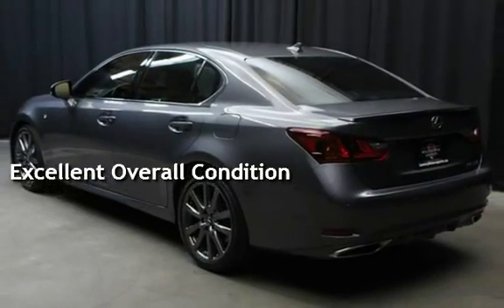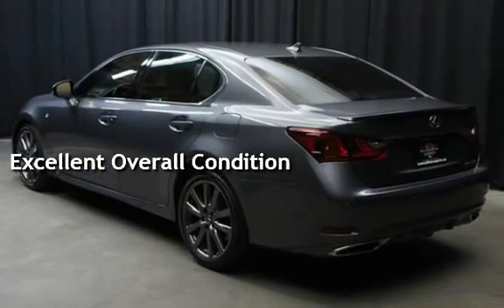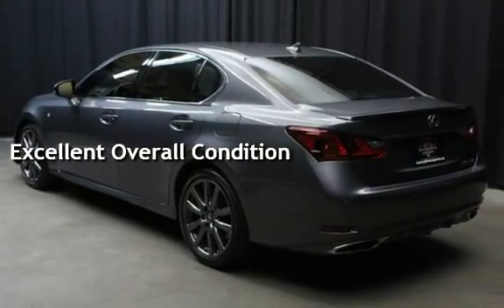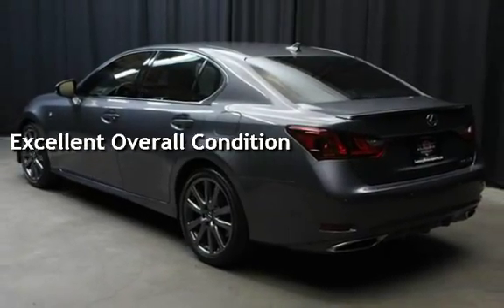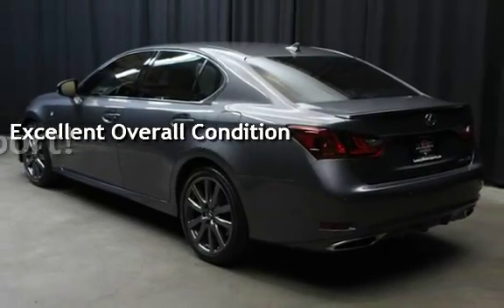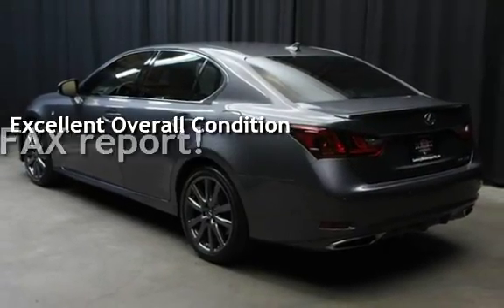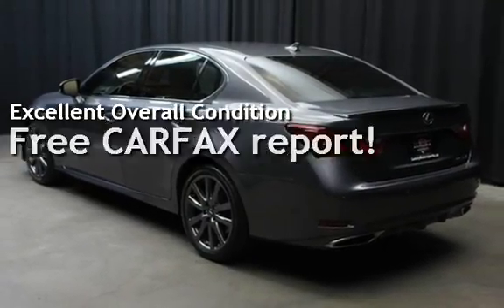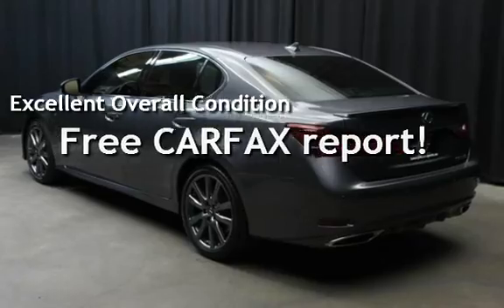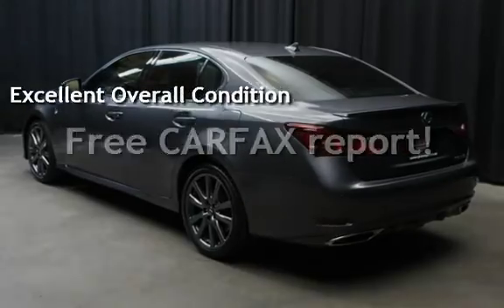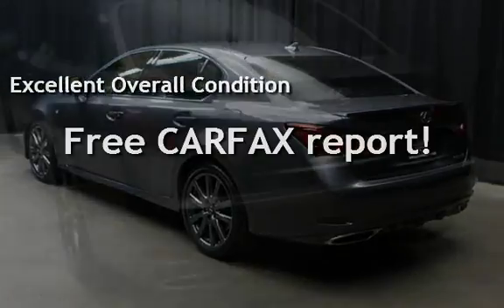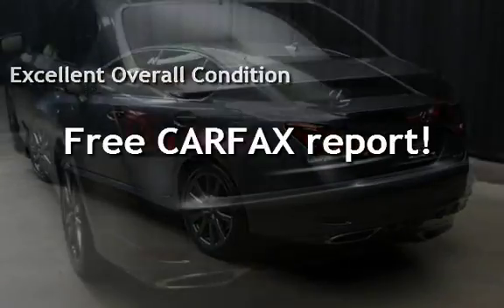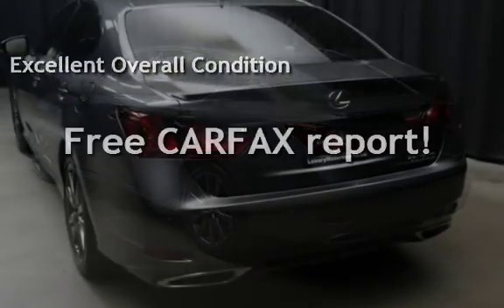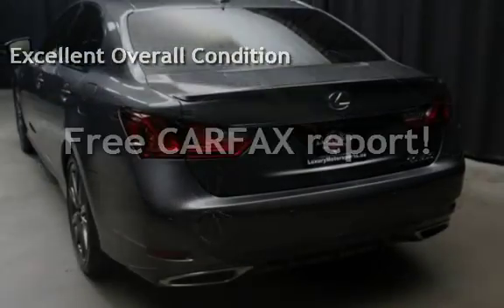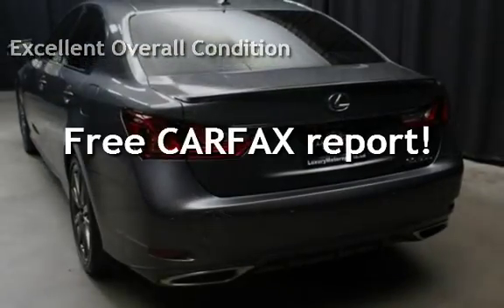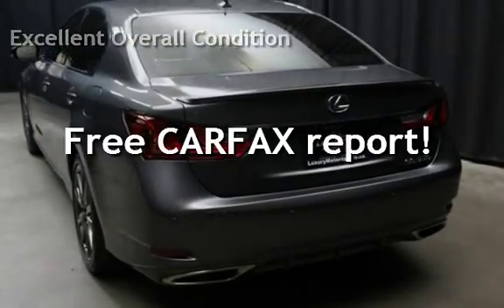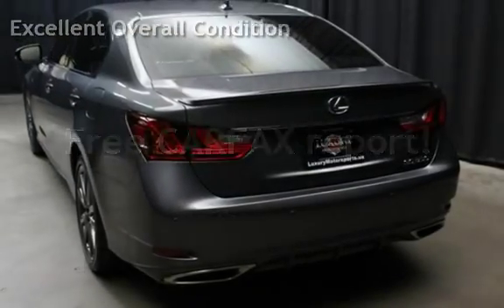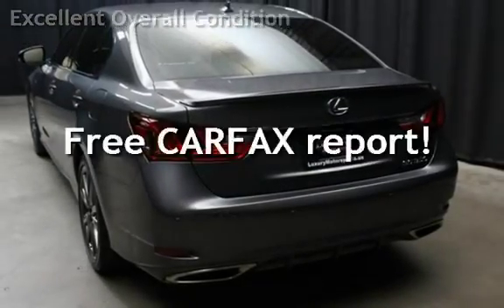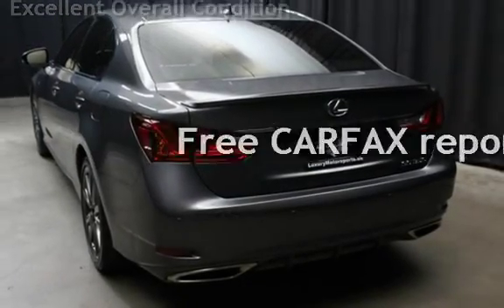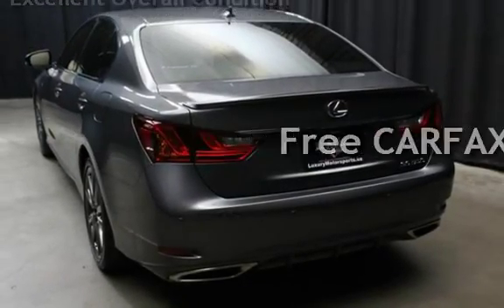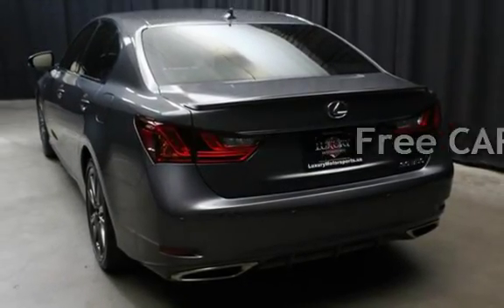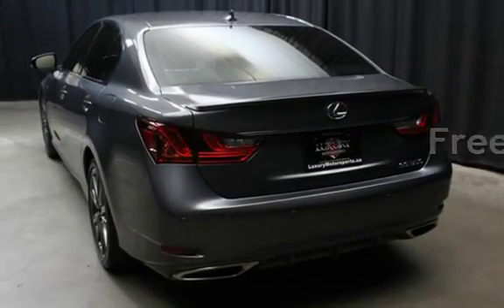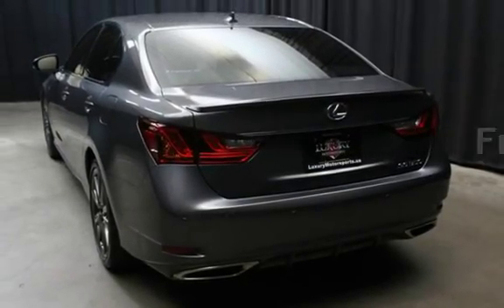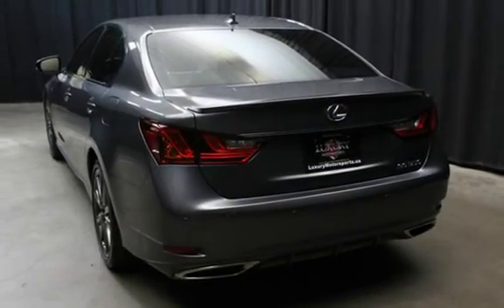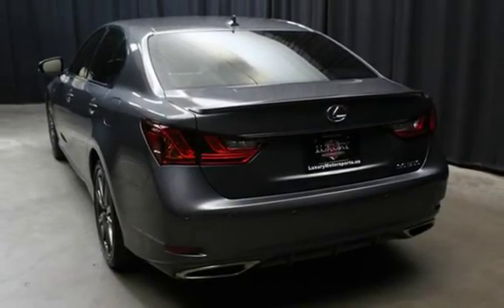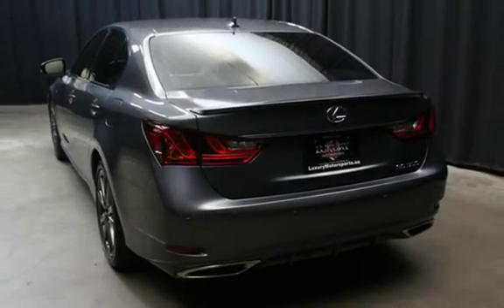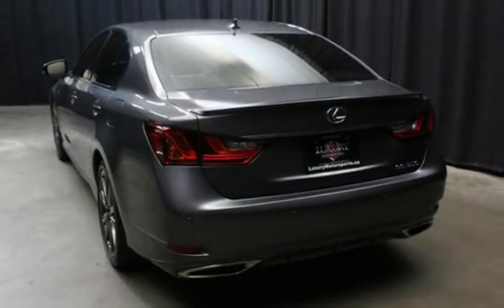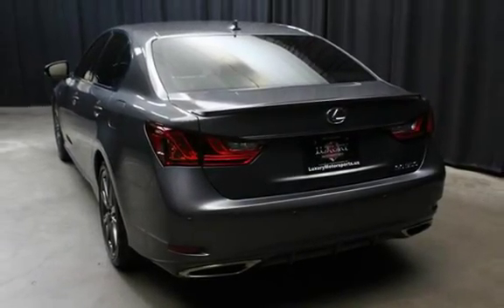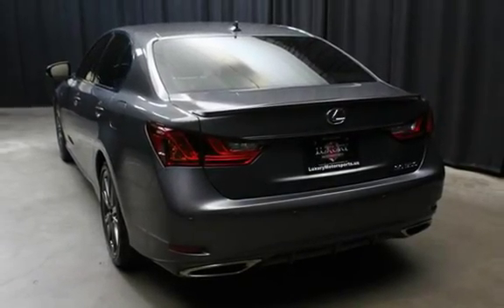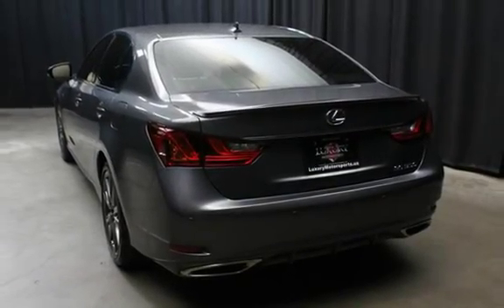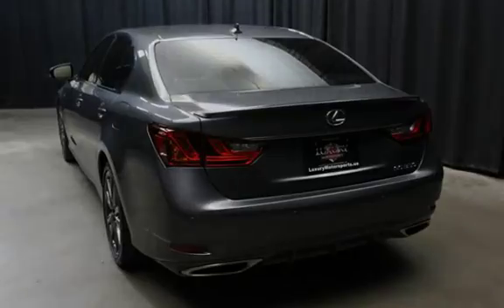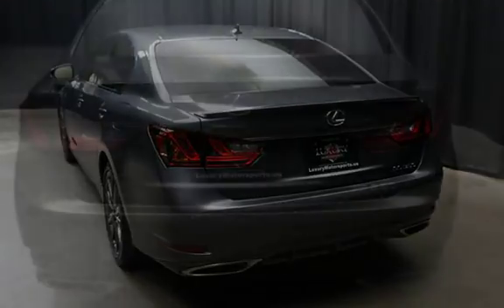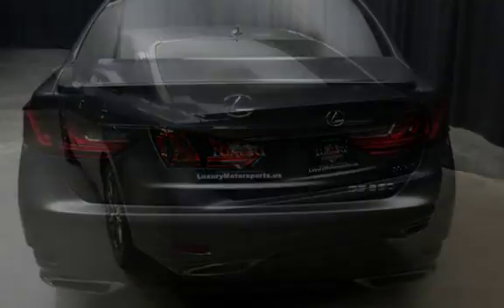This vehicle qualifies for the Carfax Buy-Back Guarantee. Ask to see the free Carfax Vehicle History Report.